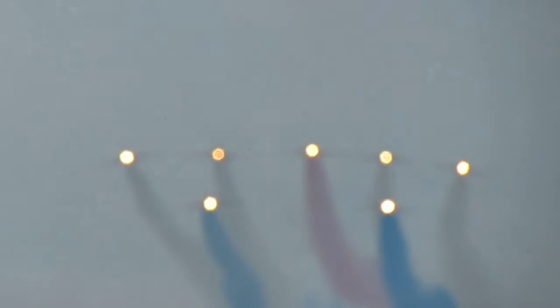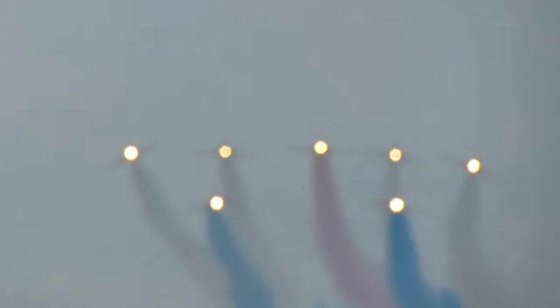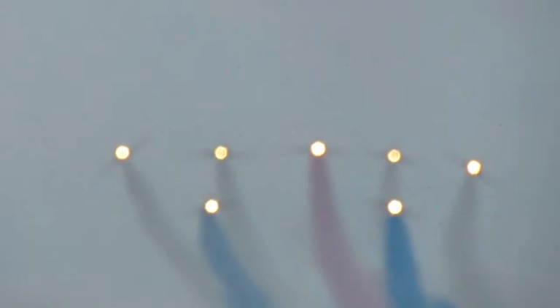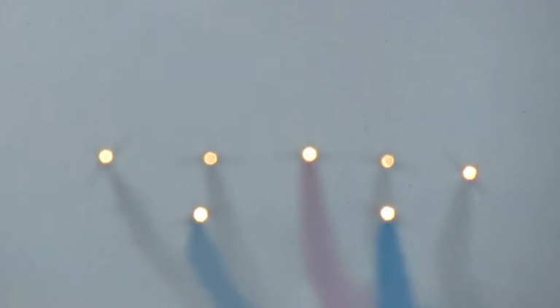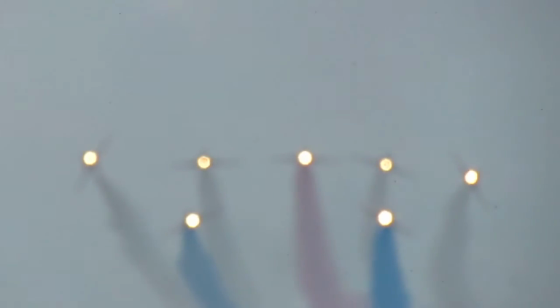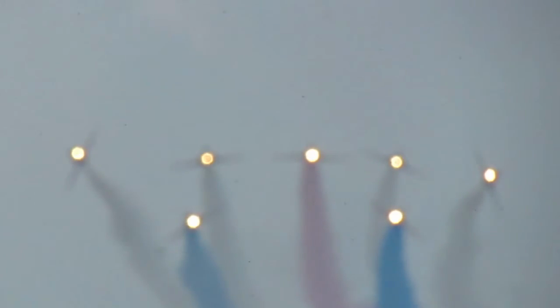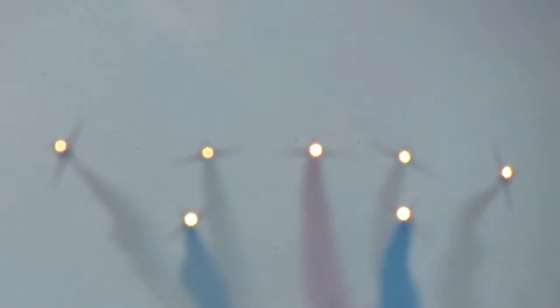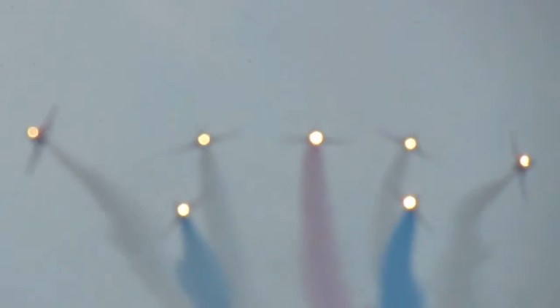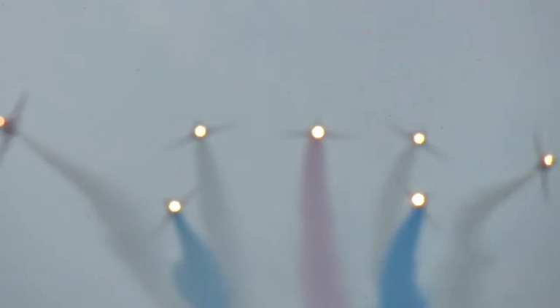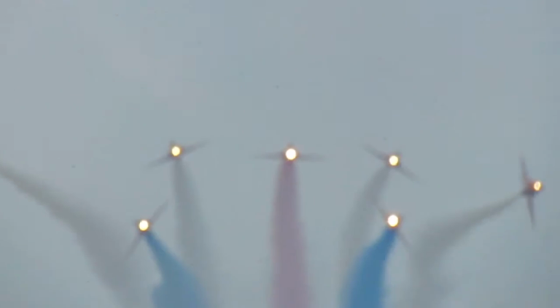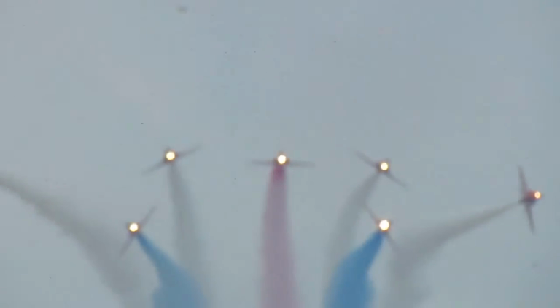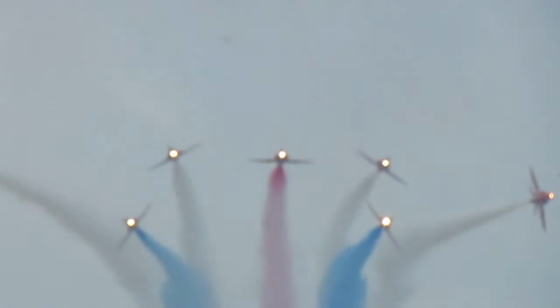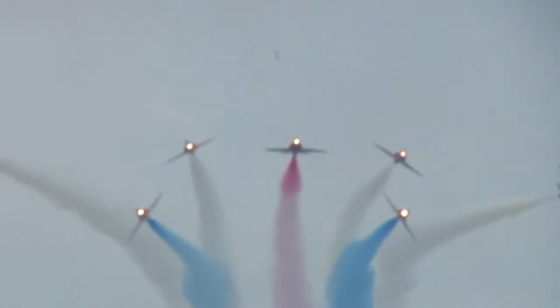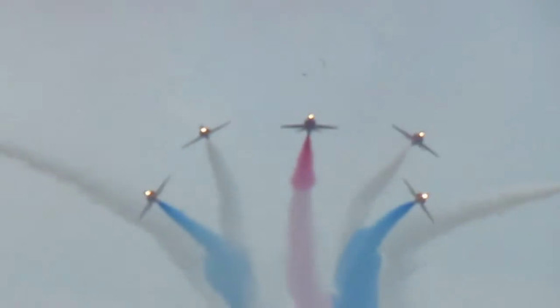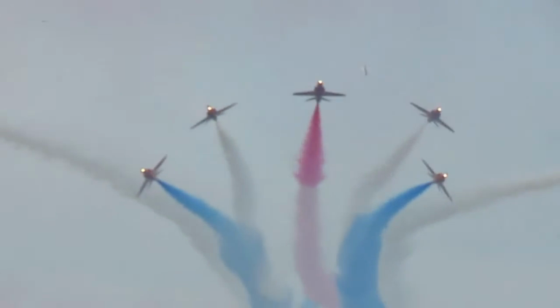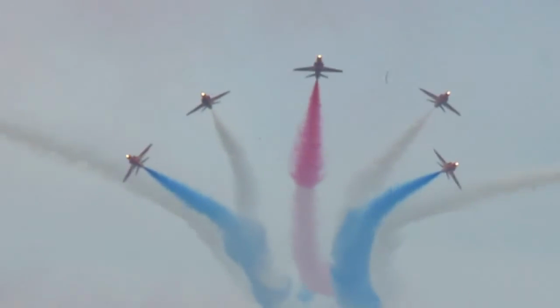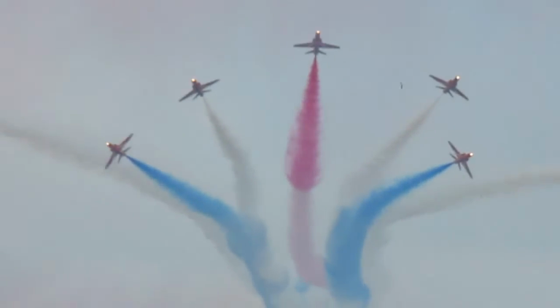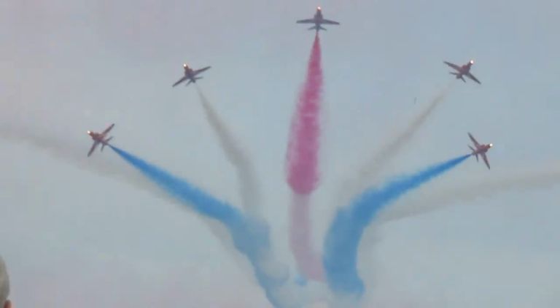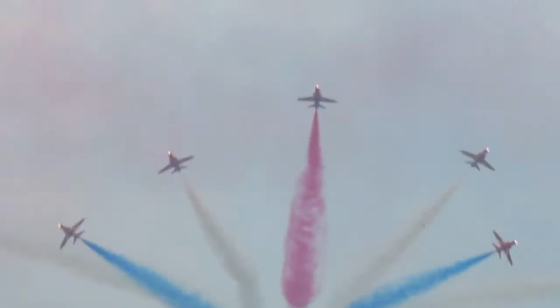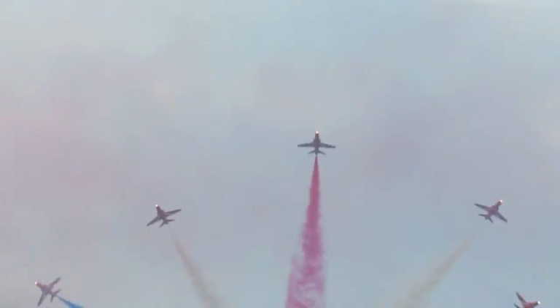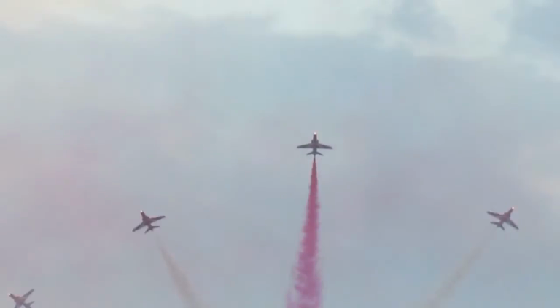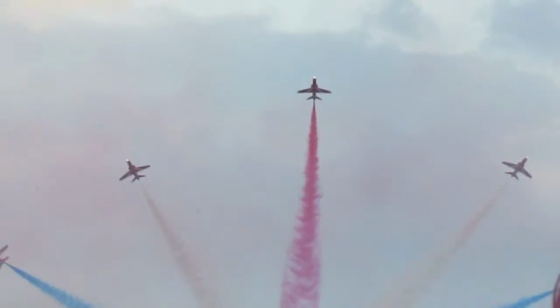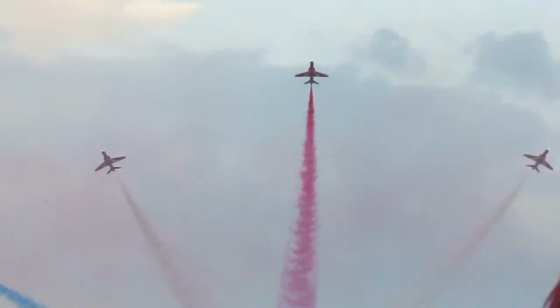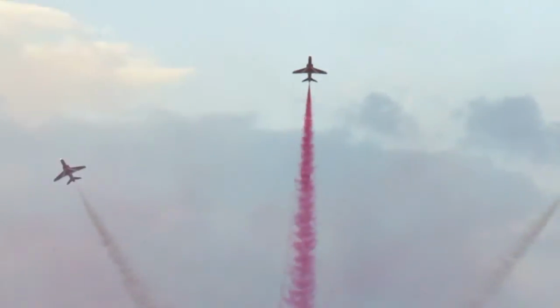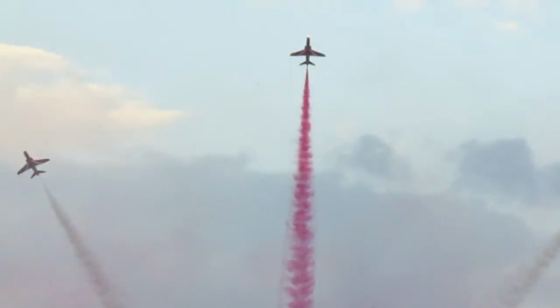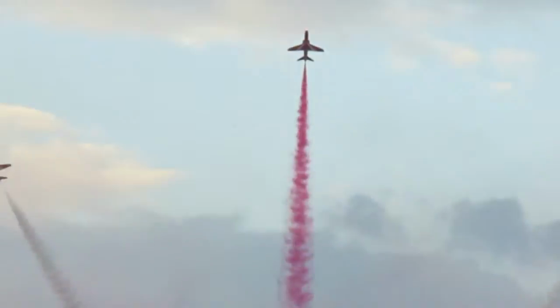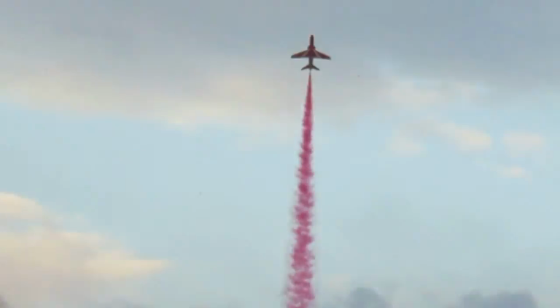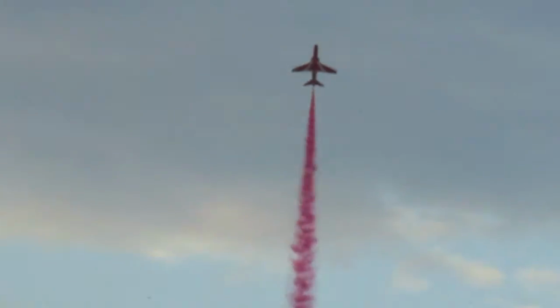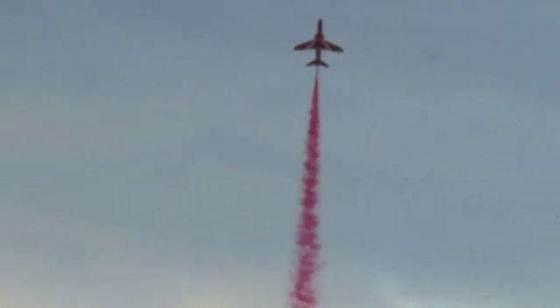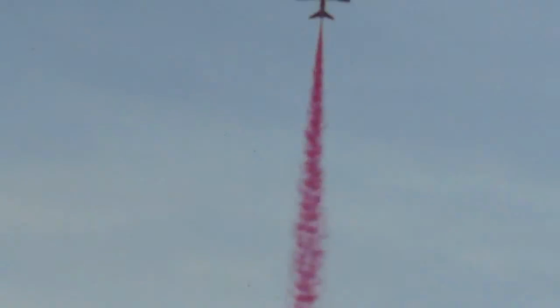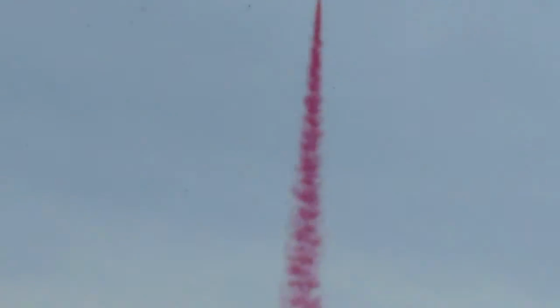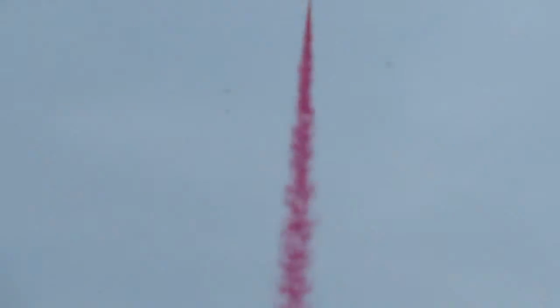You have been watching the Royal Air Force Aerobatic Team, the Red Arrows!